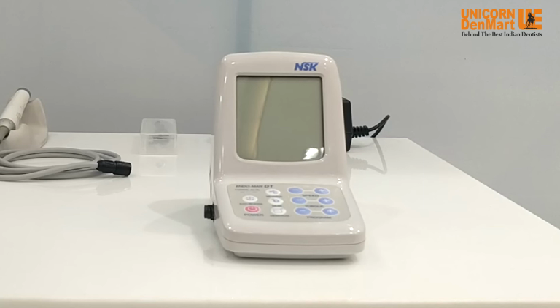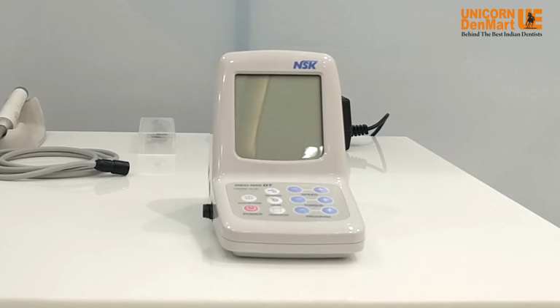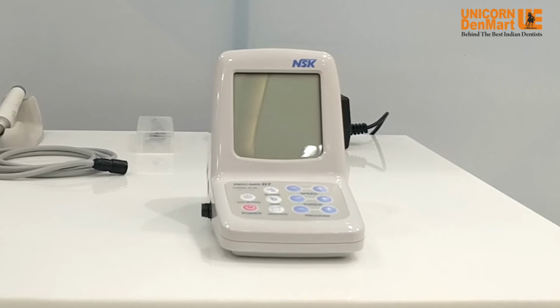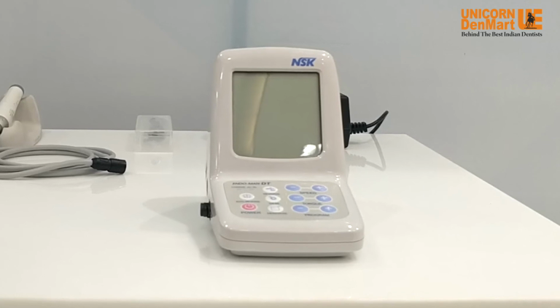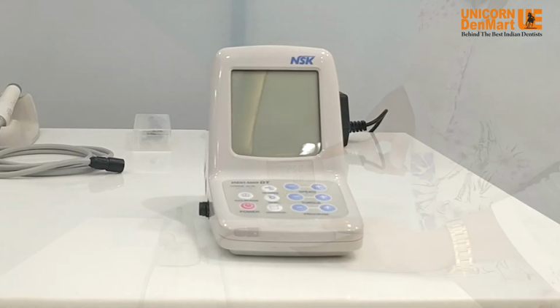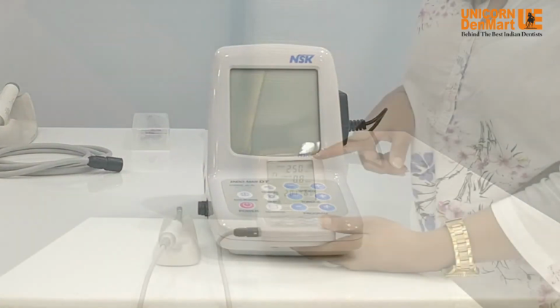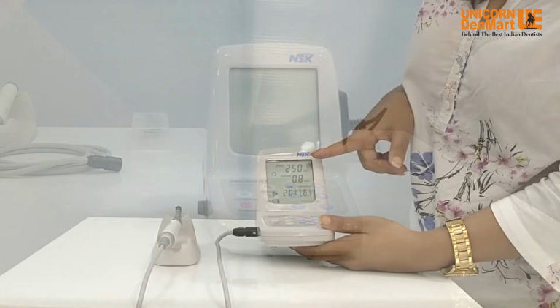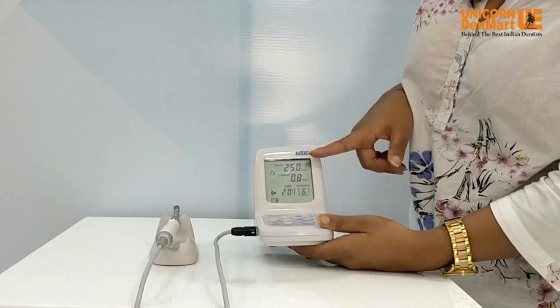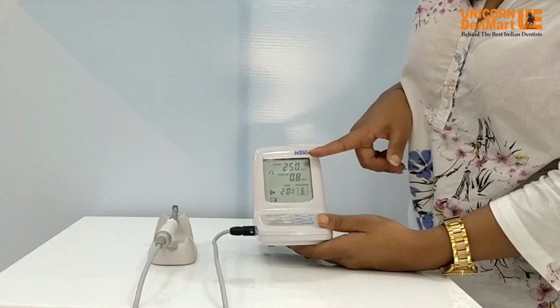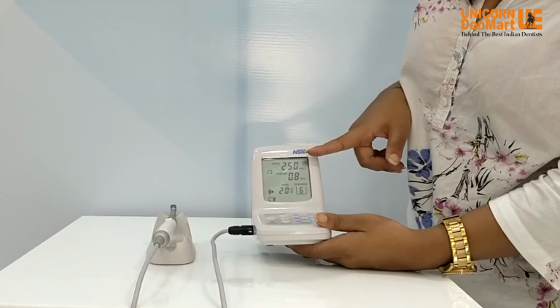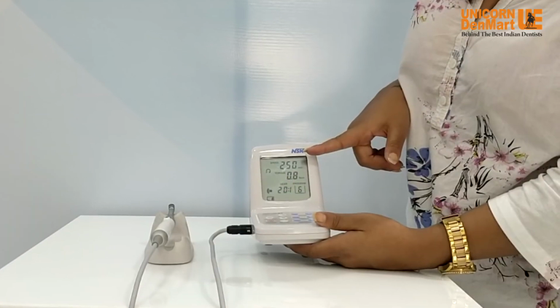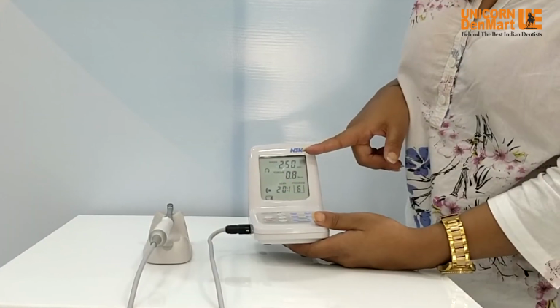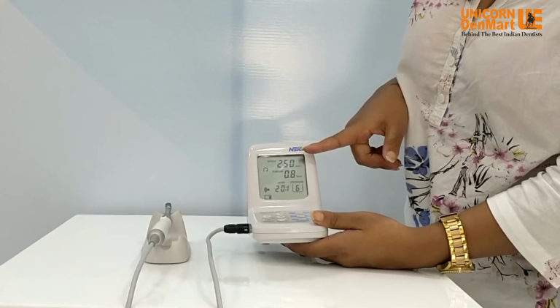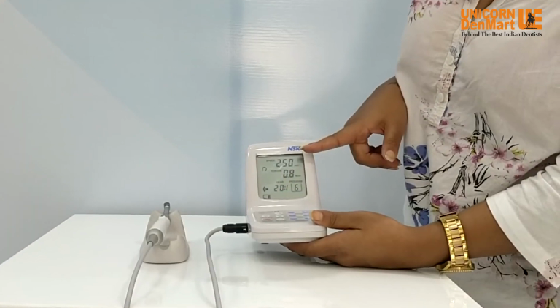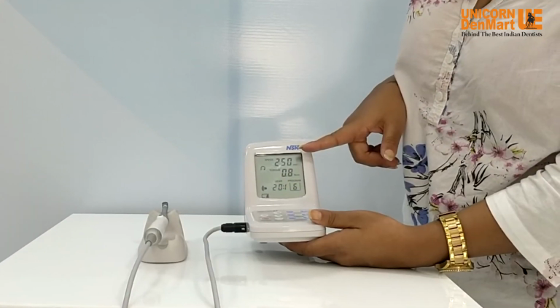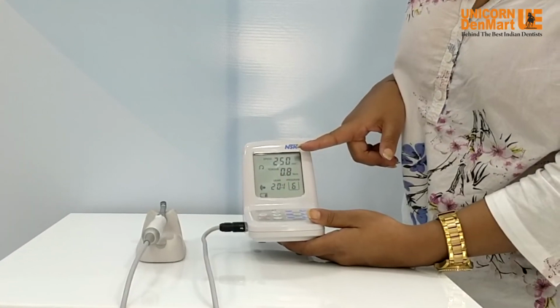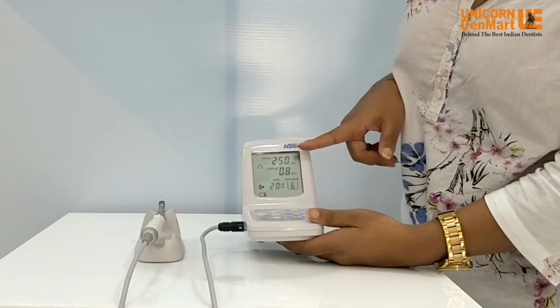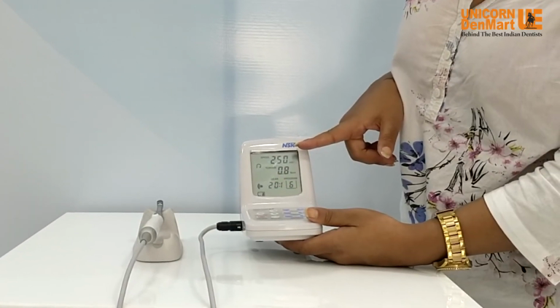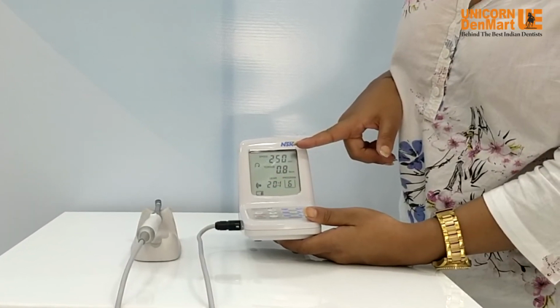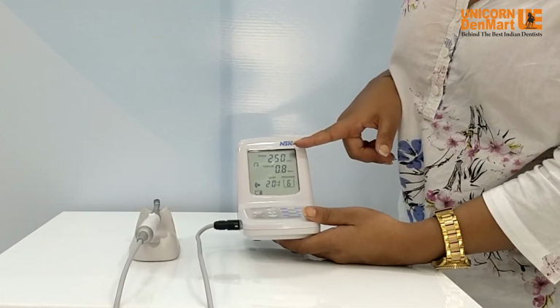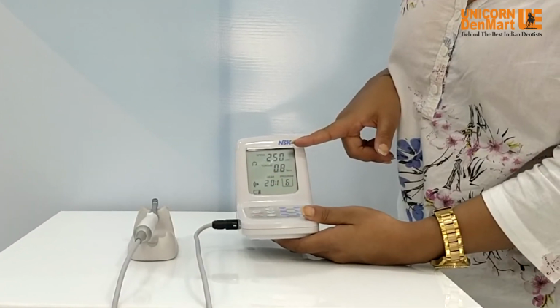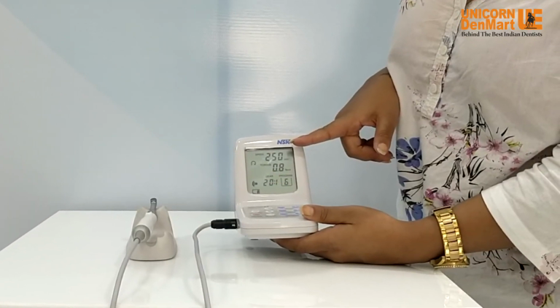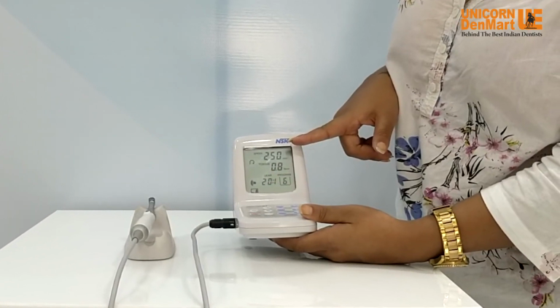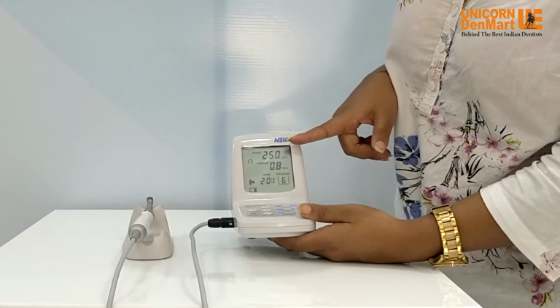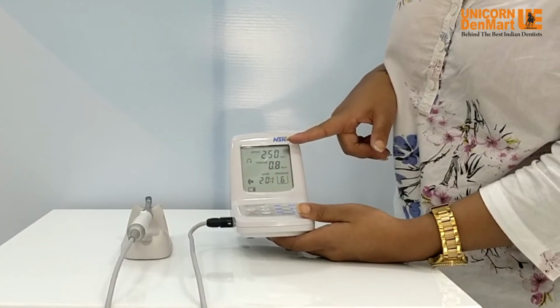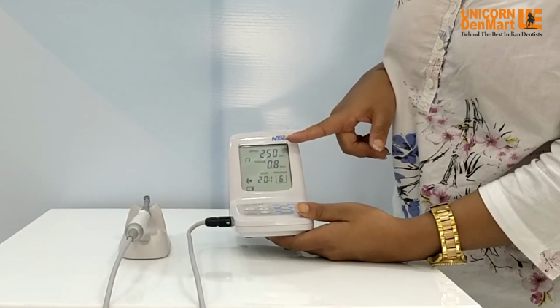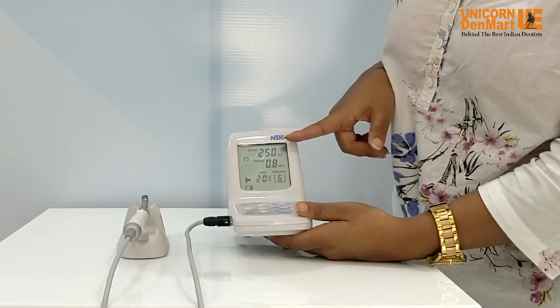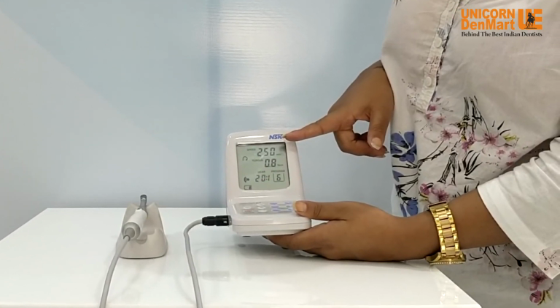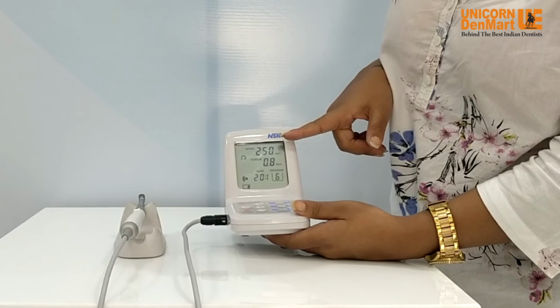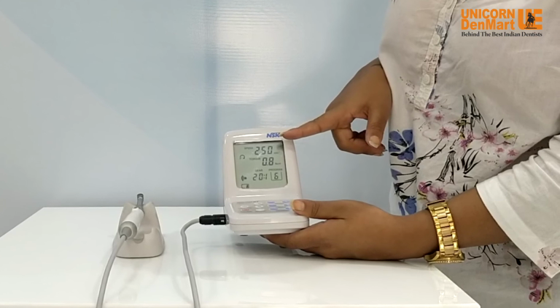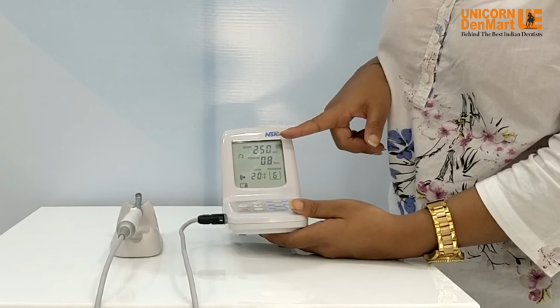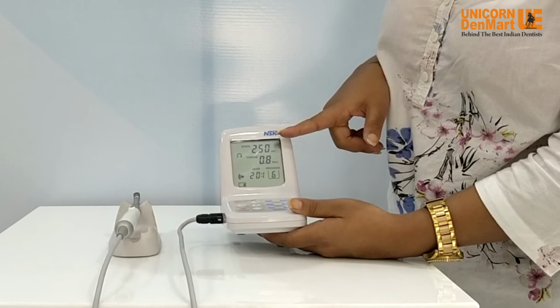As you can see, the Endomate DT from NSK Japan is easy to install and use, and will prove to be an excellent companion for any clinician.